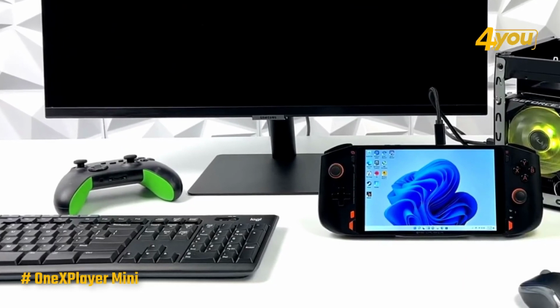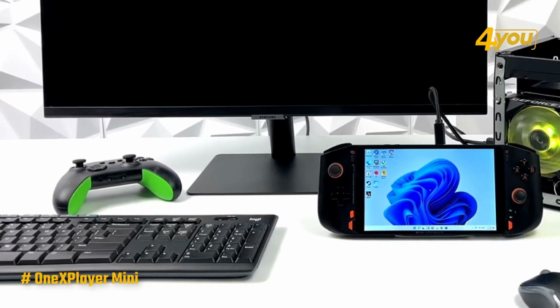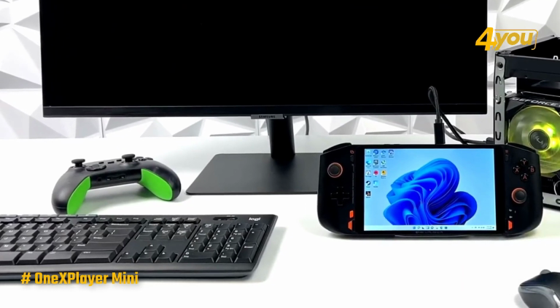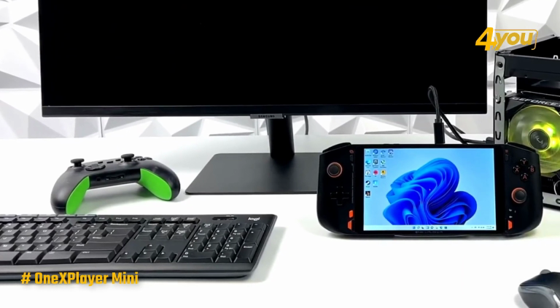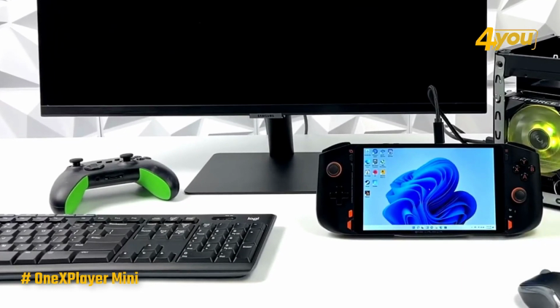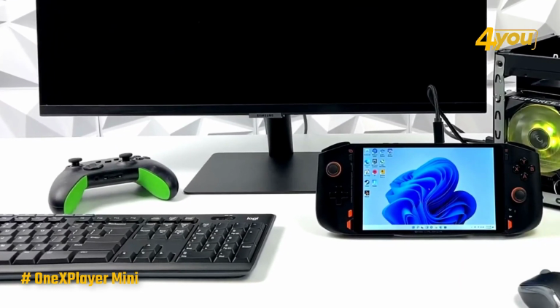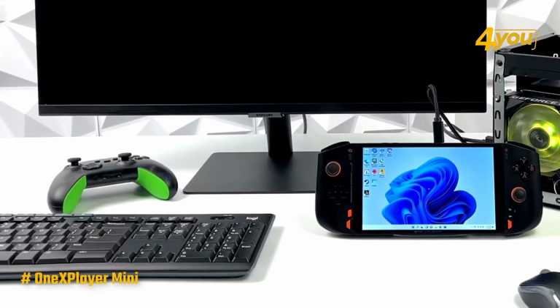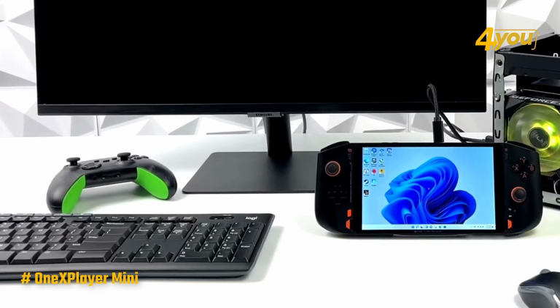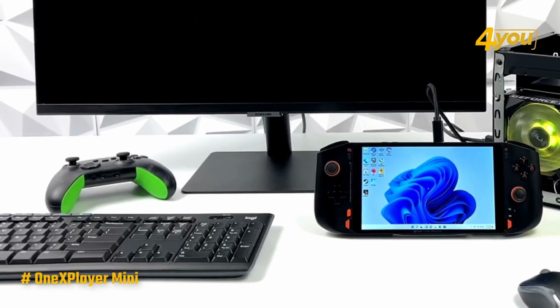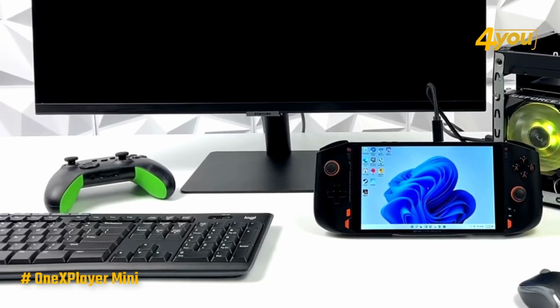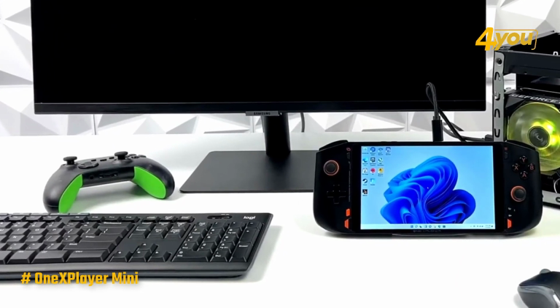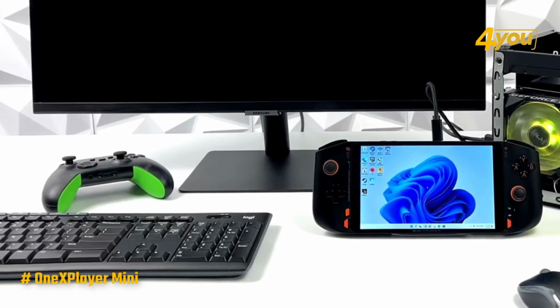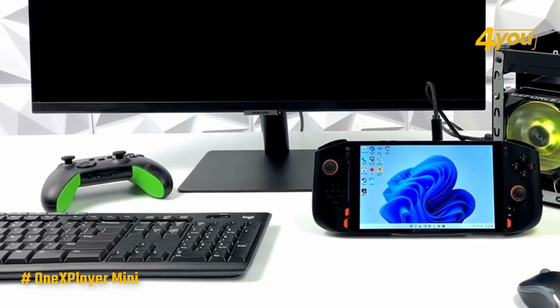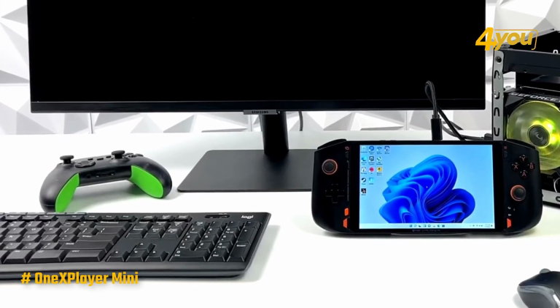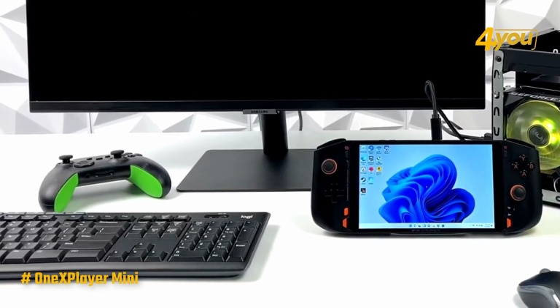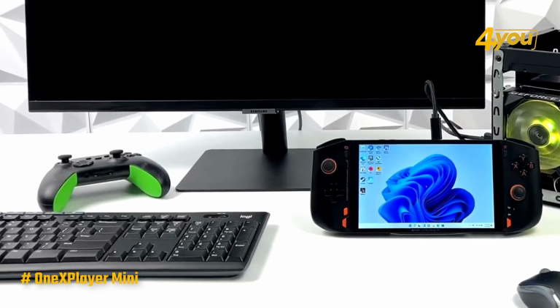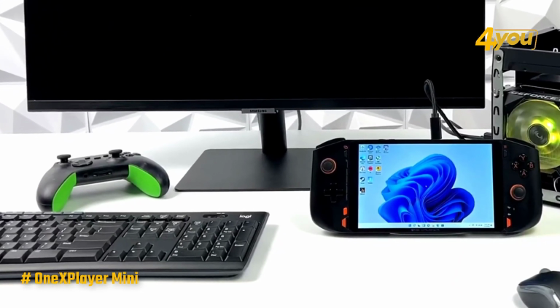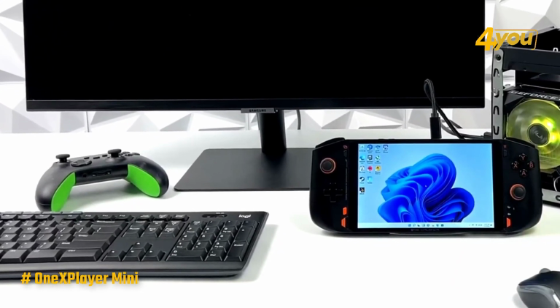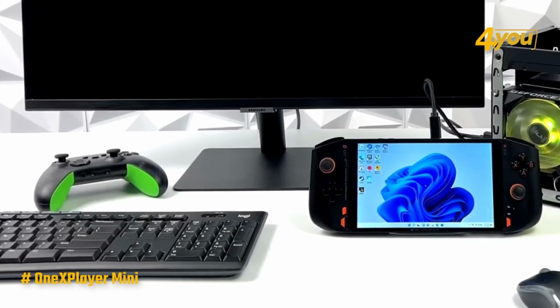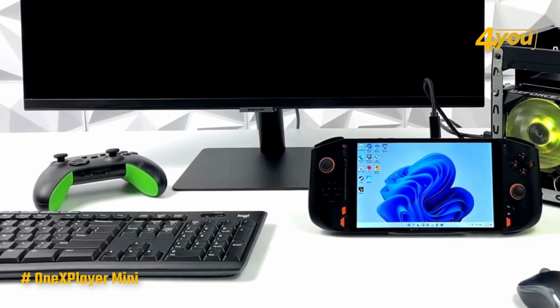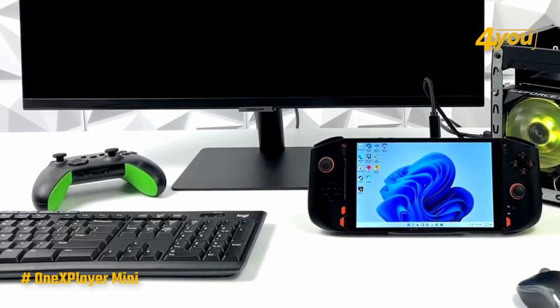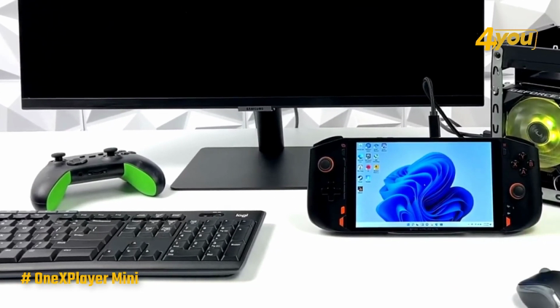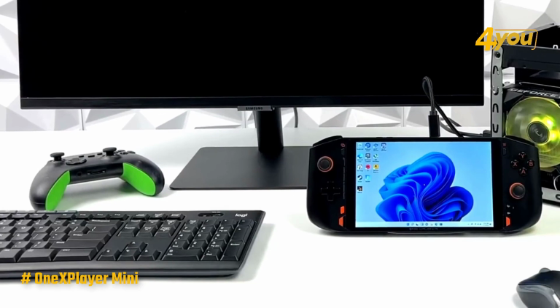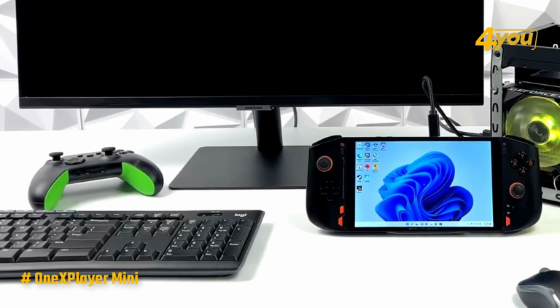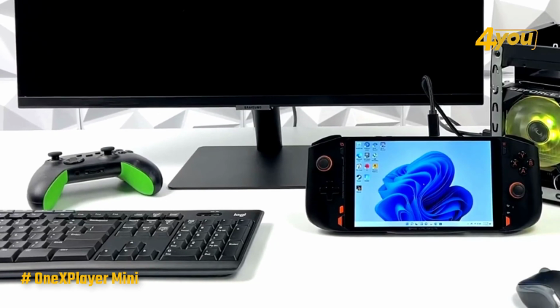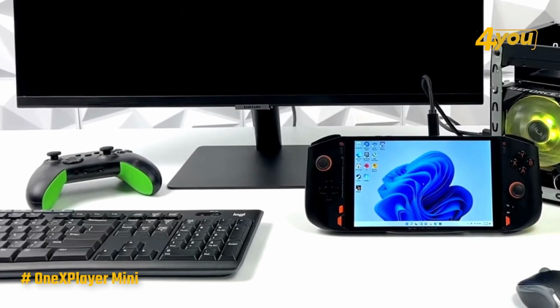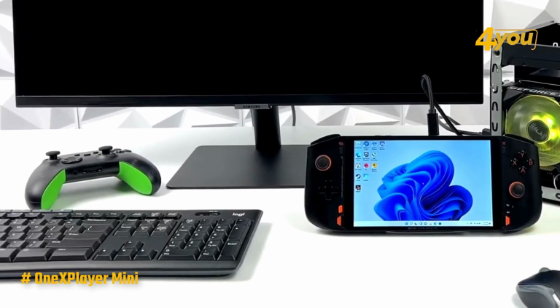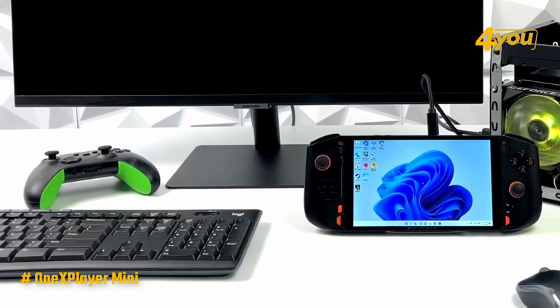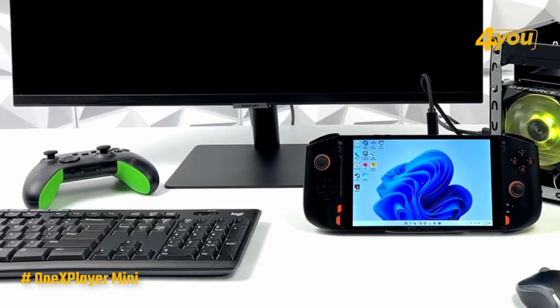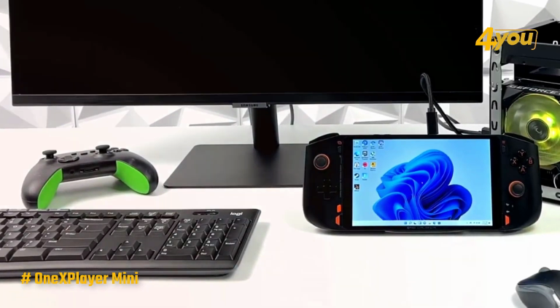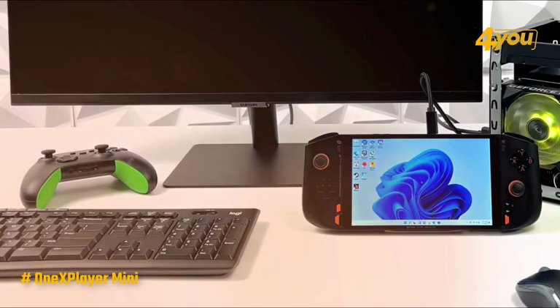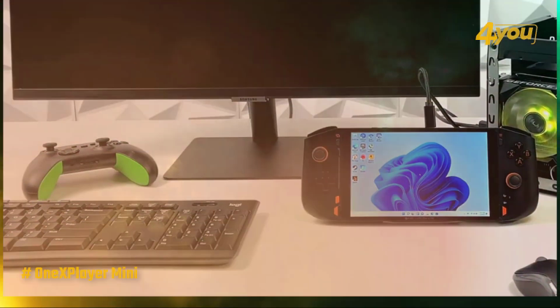The One X Player Mini is a good device that's worthy of its spot as one of the top handheld gaming PCs out there.